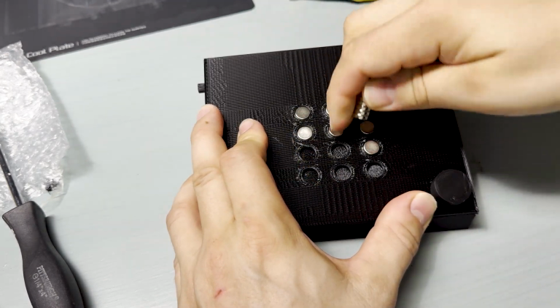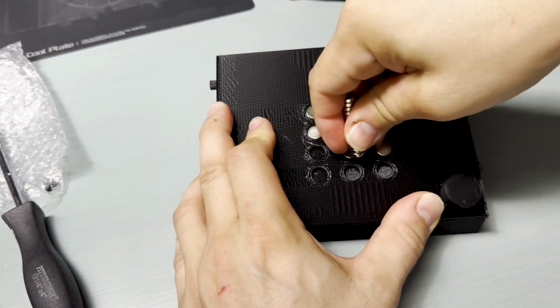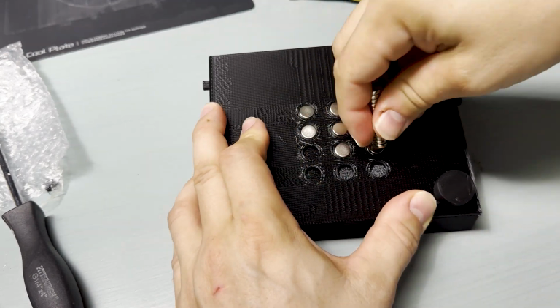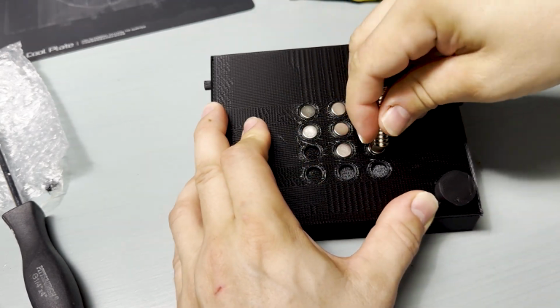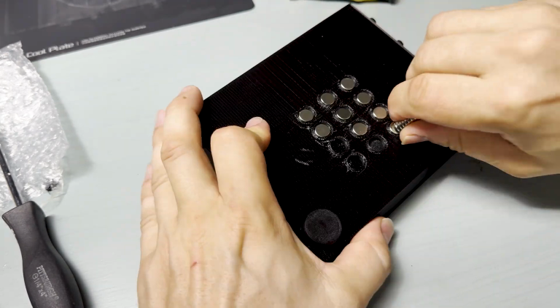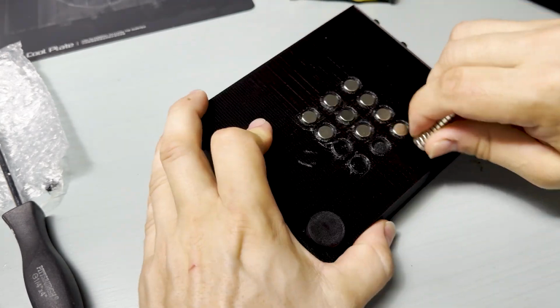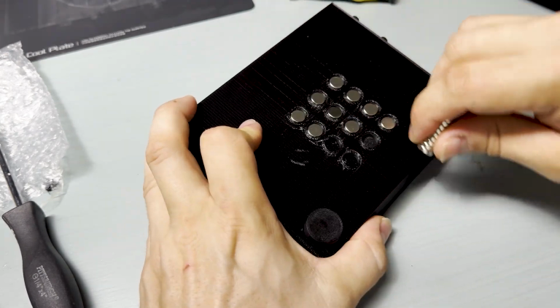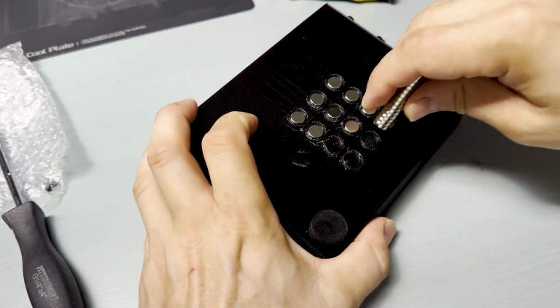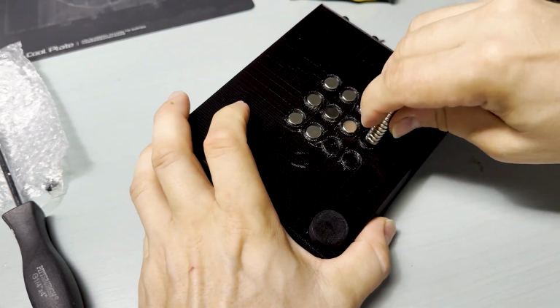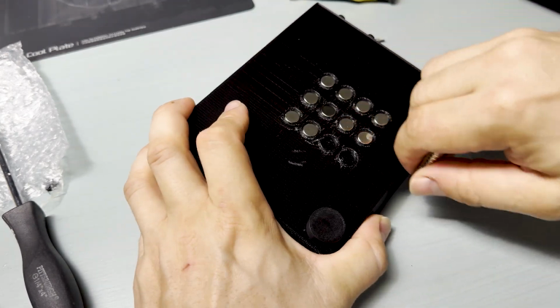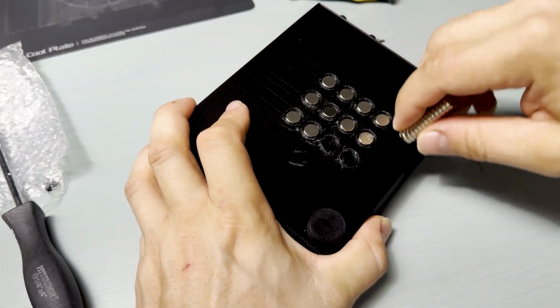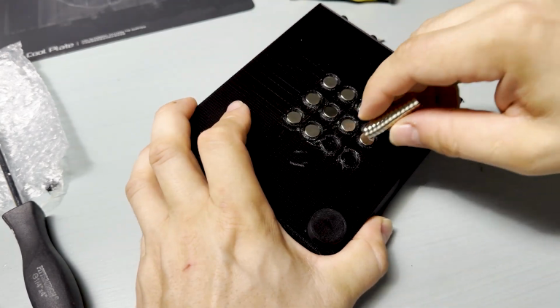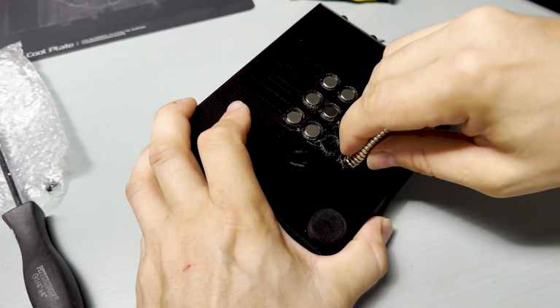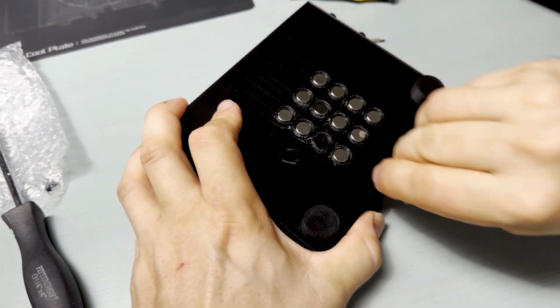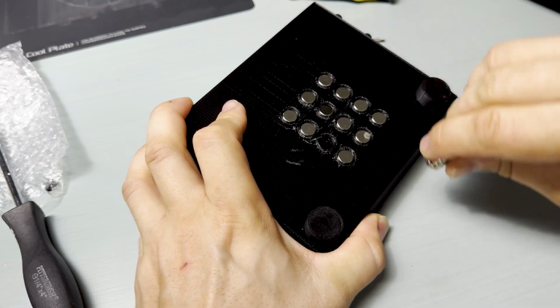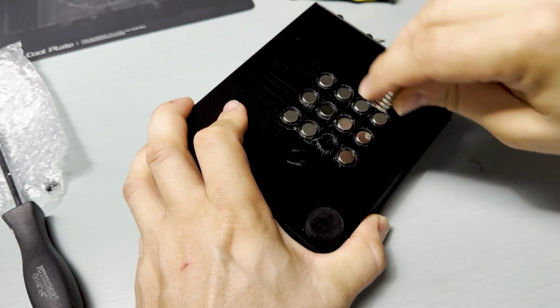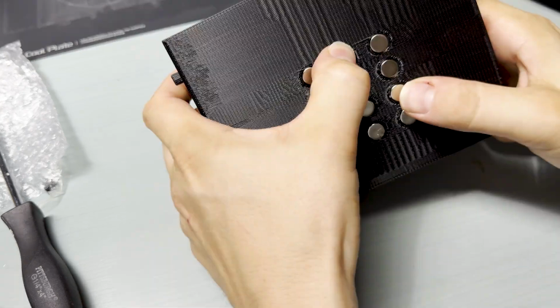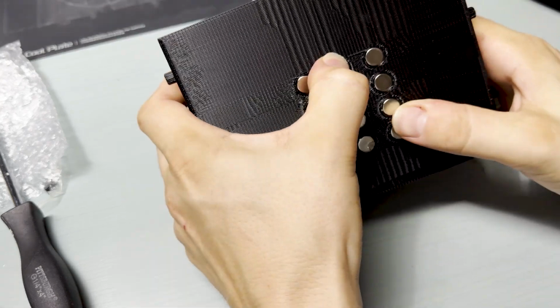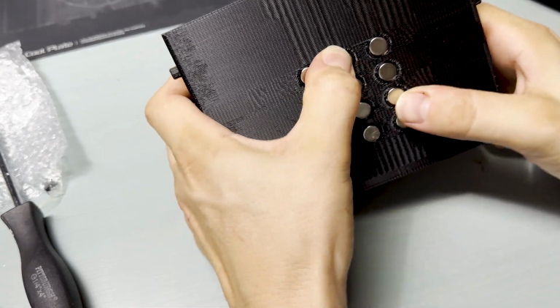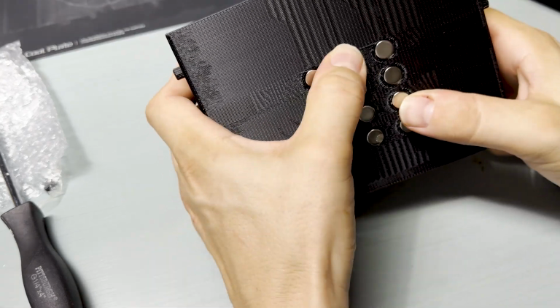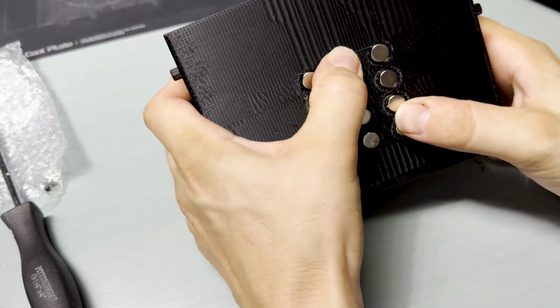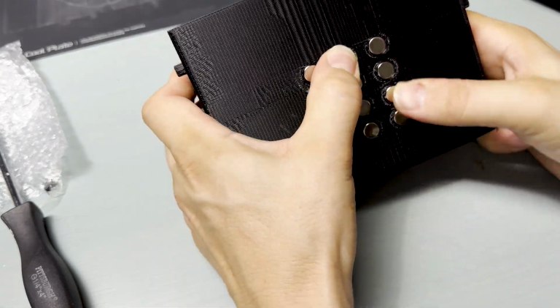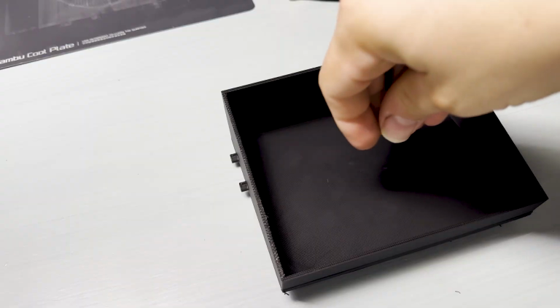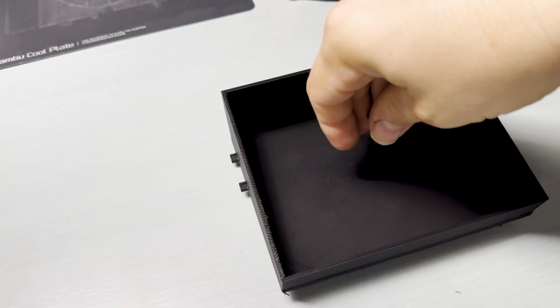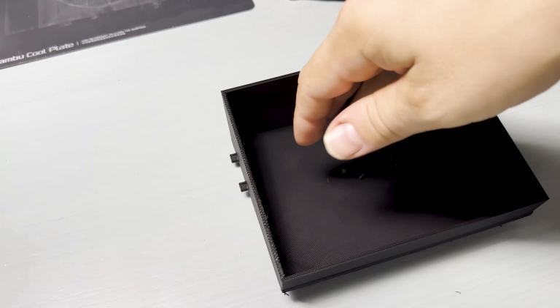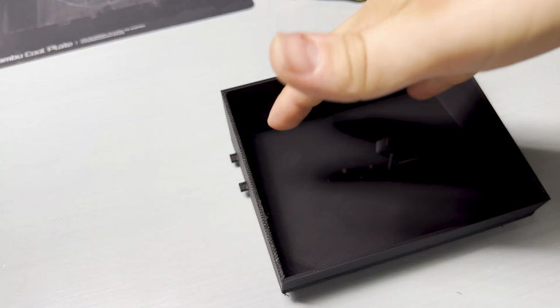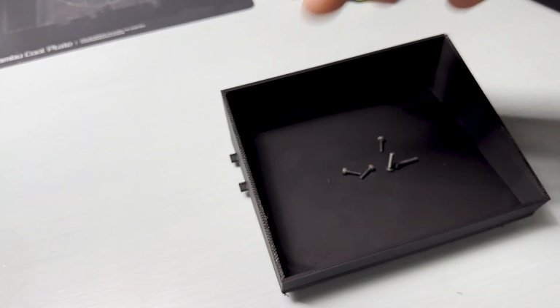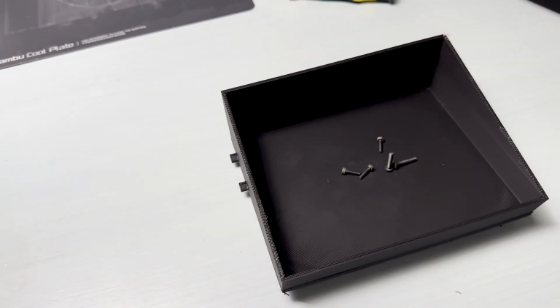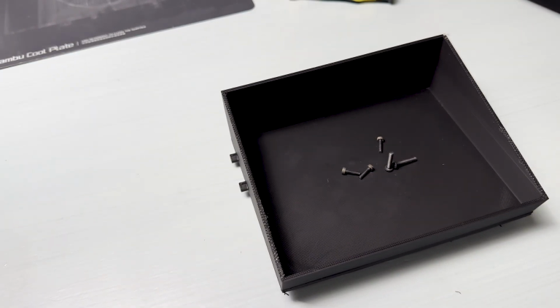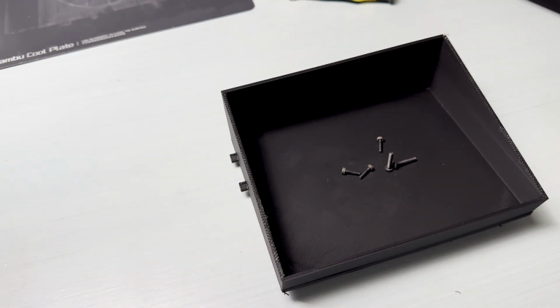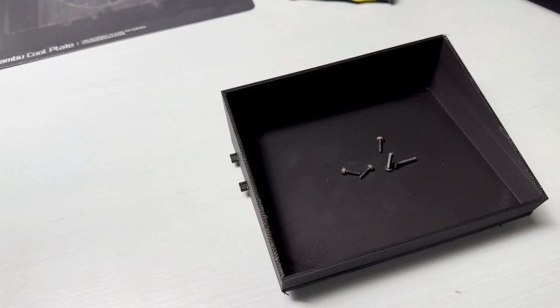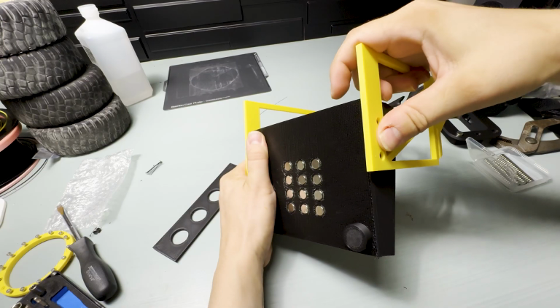I thought it would be a great idea to add magnets in the bottom, so they hold any screws or metal parts securely in the bin.